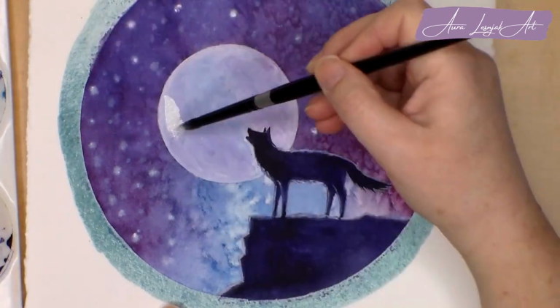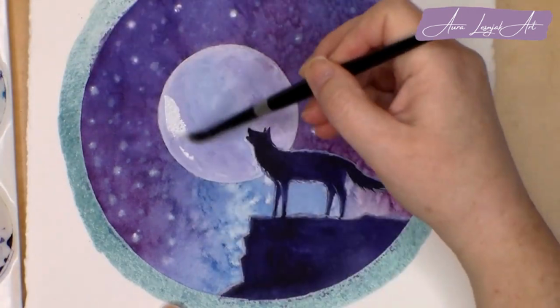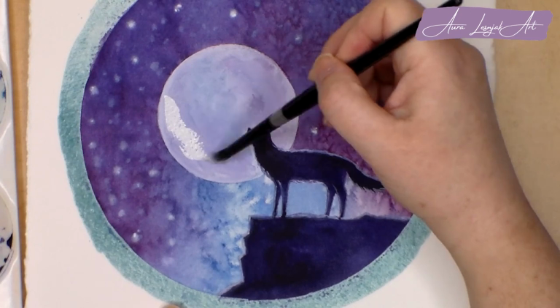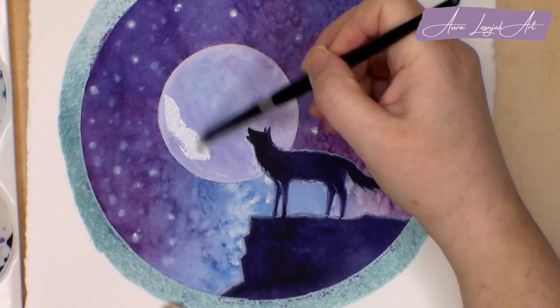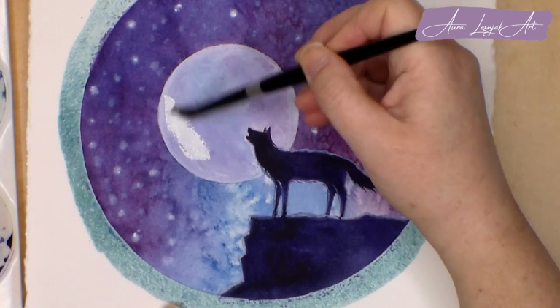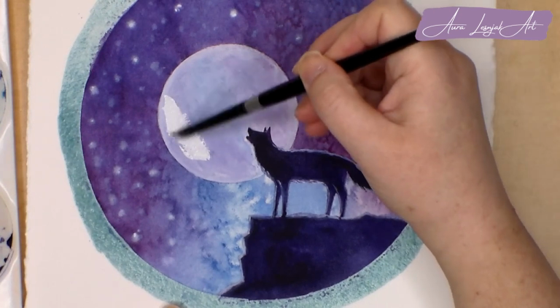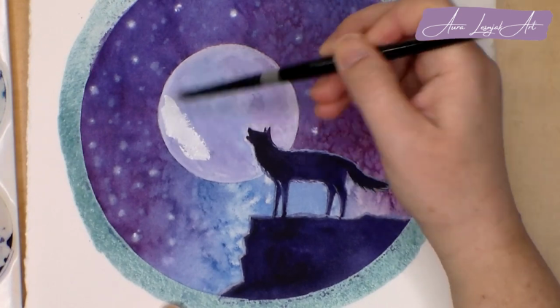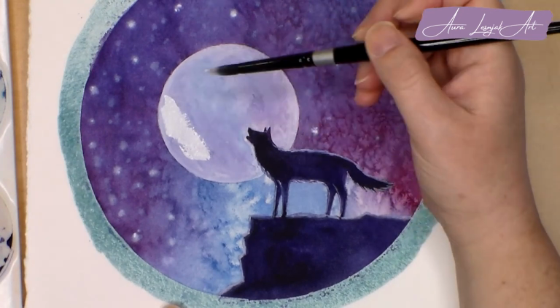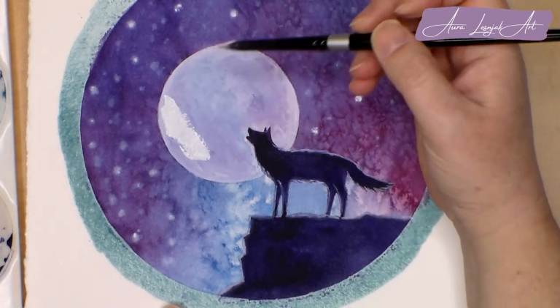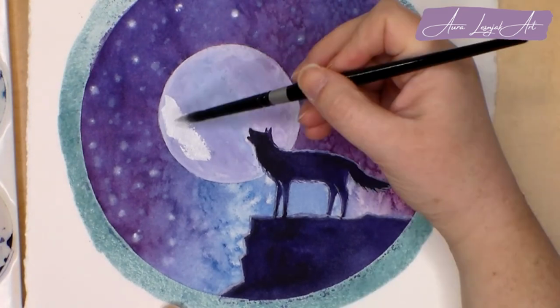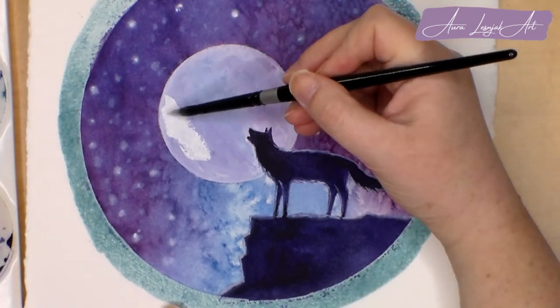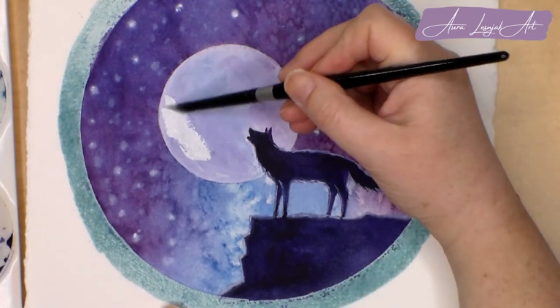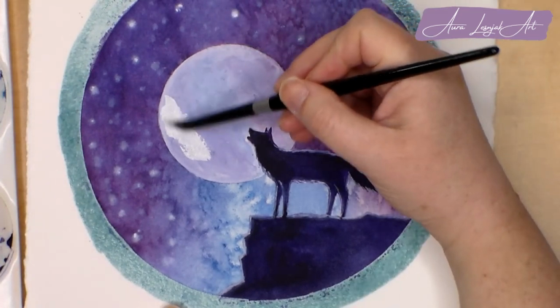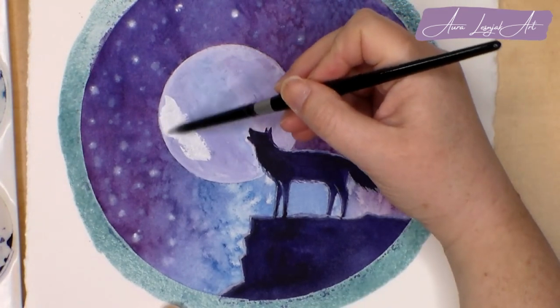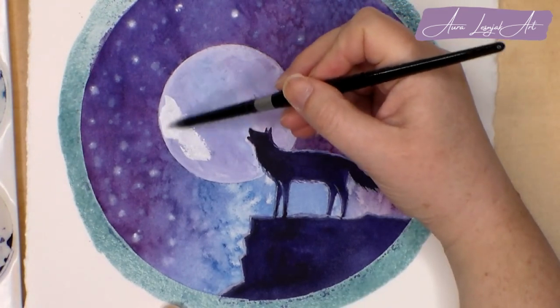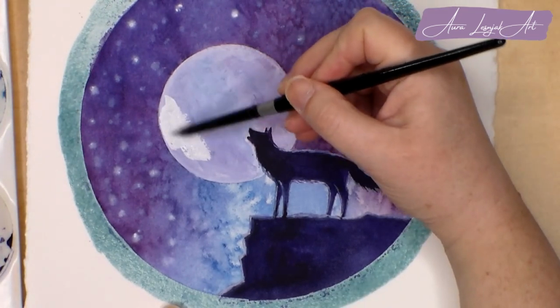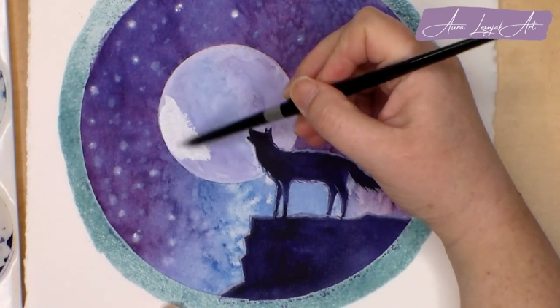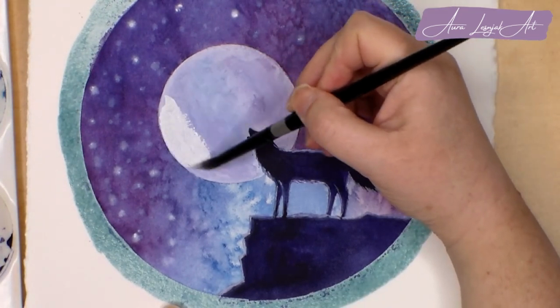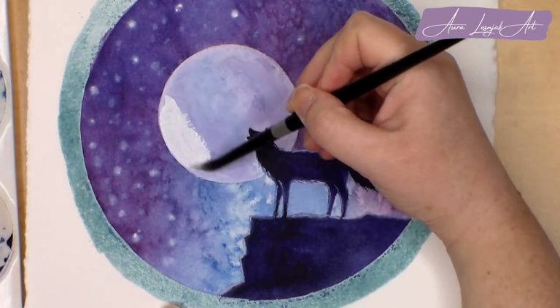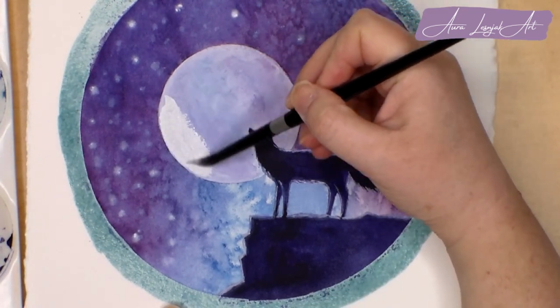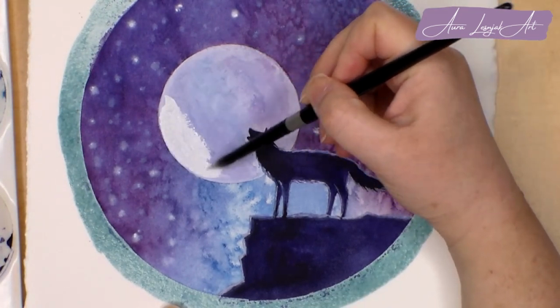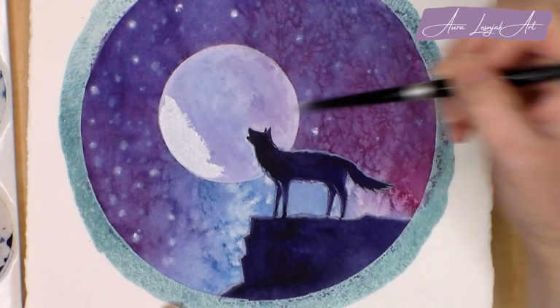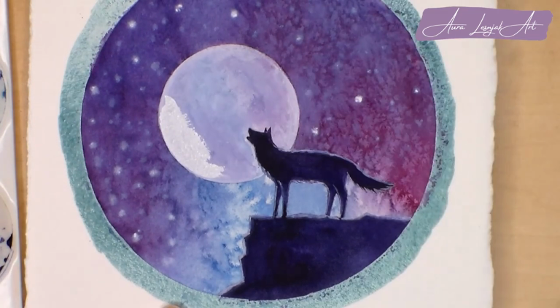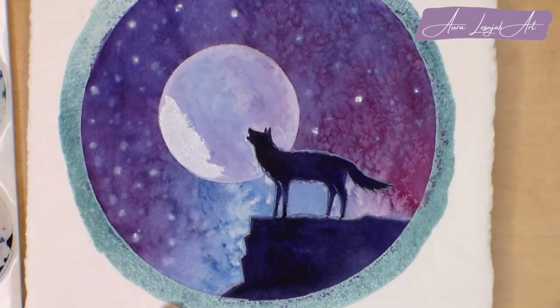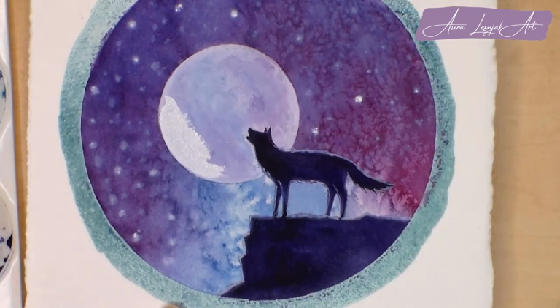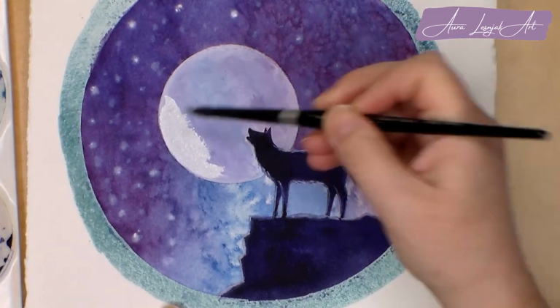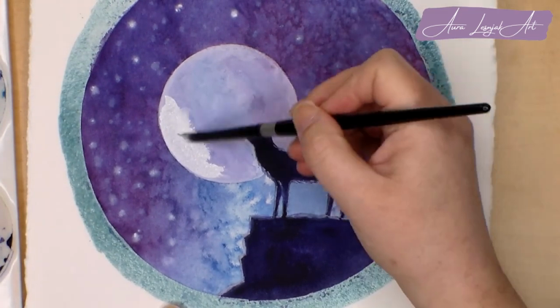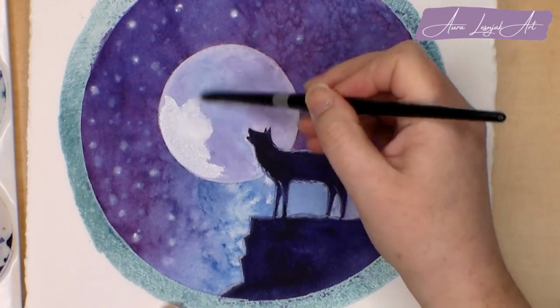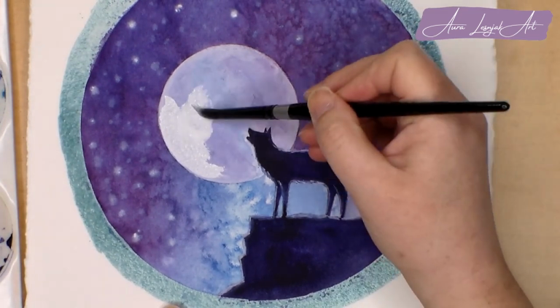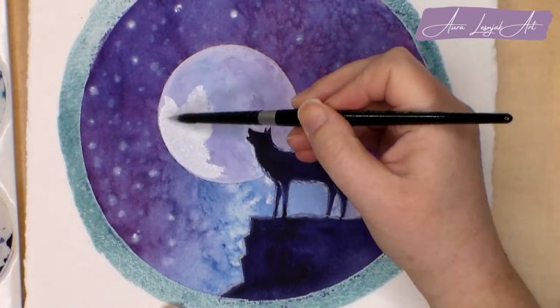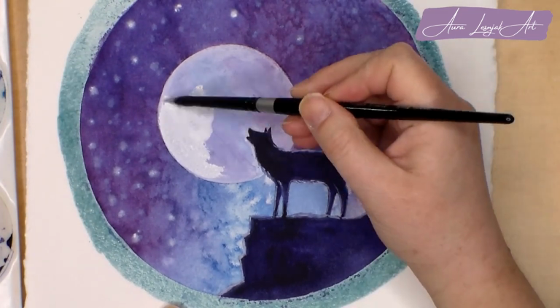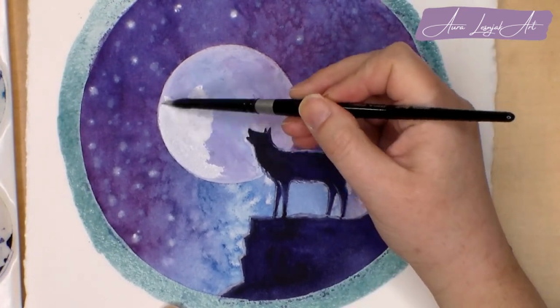Back to the left side of the moon again — I'm brightening it and softly blending it out towards the center.